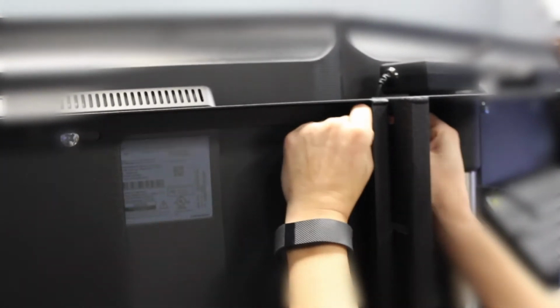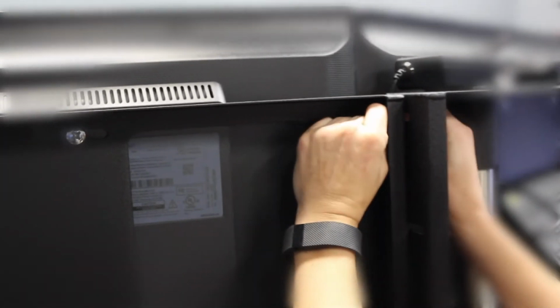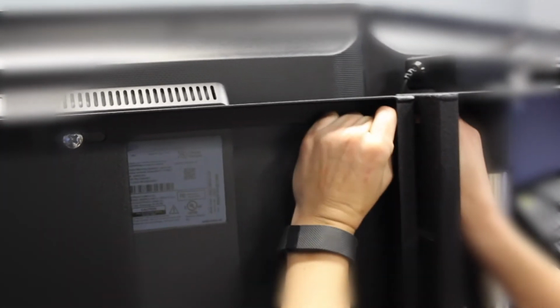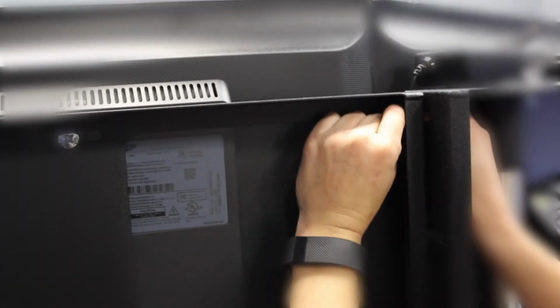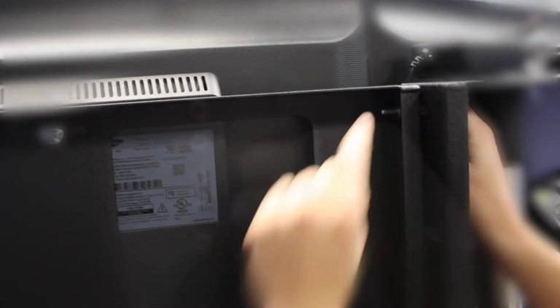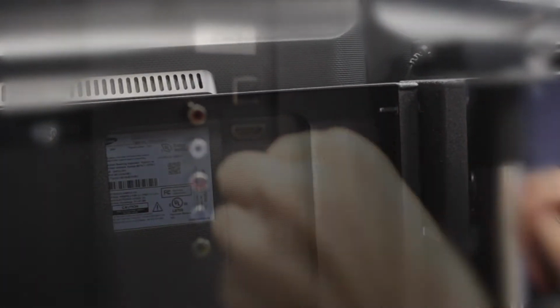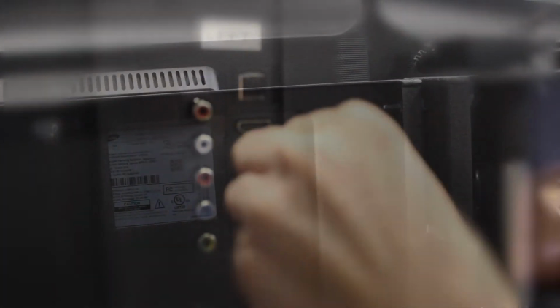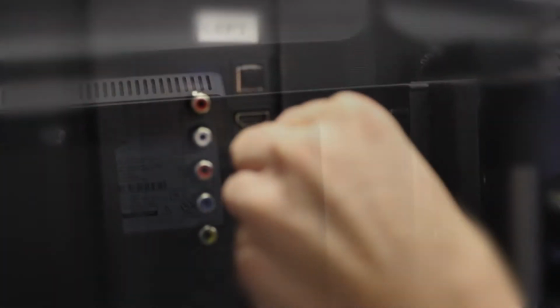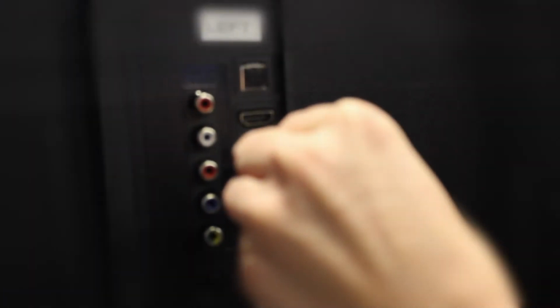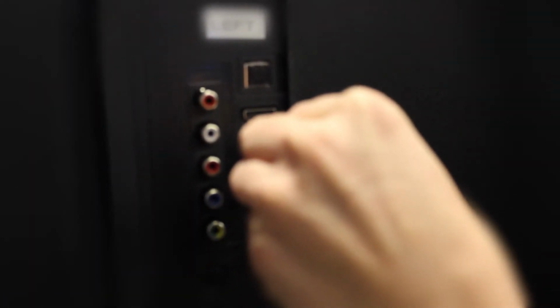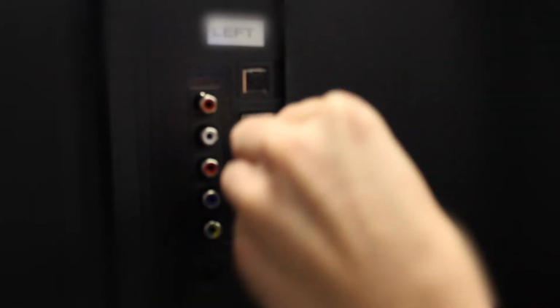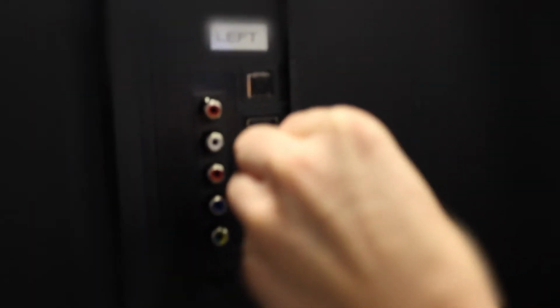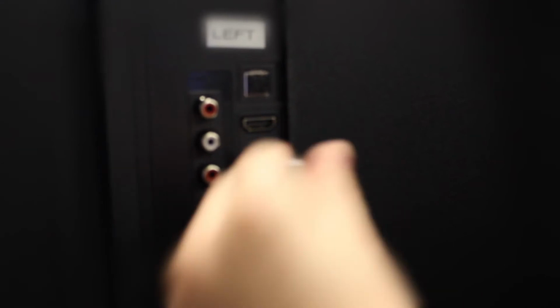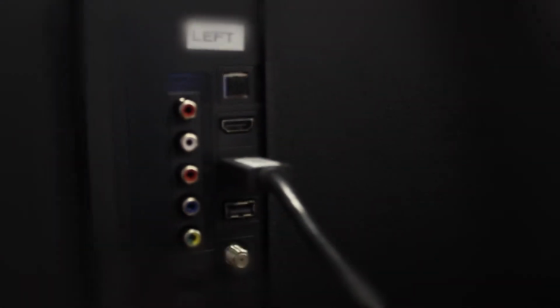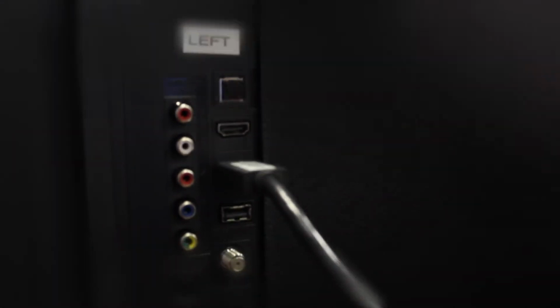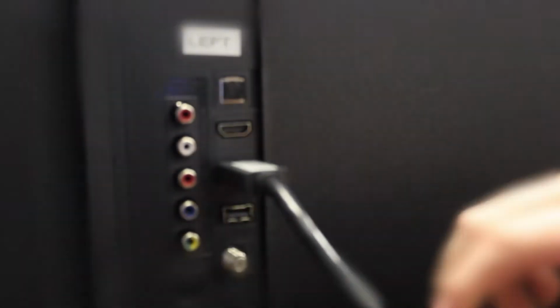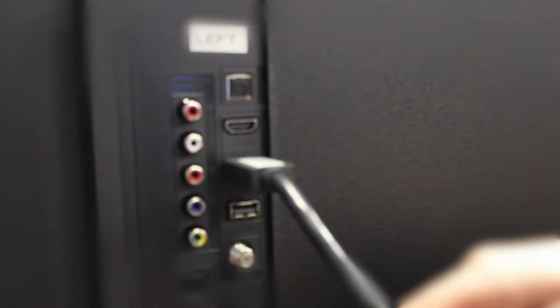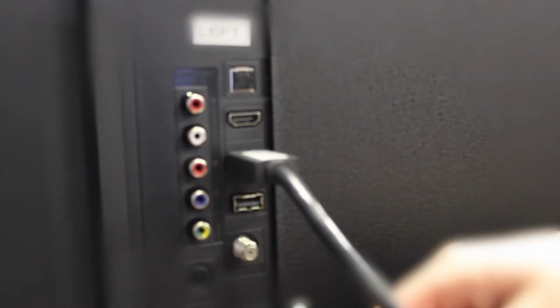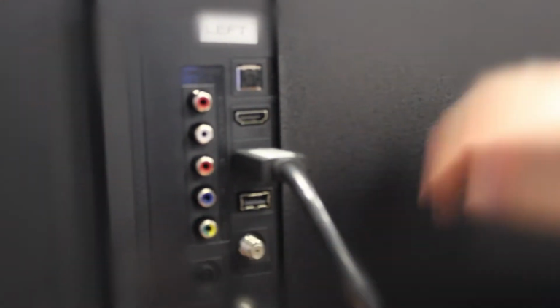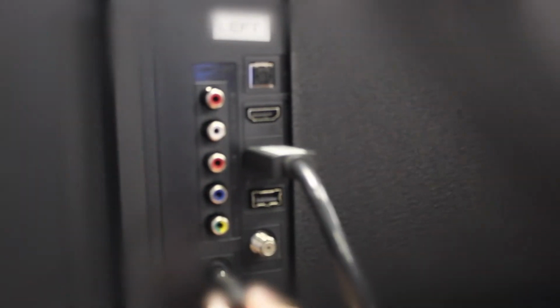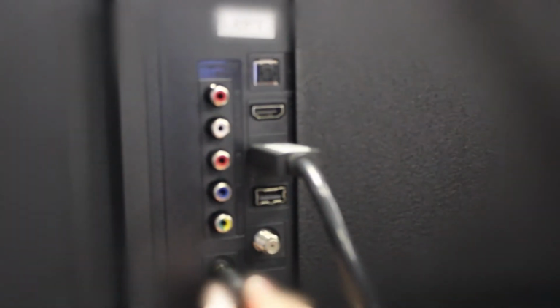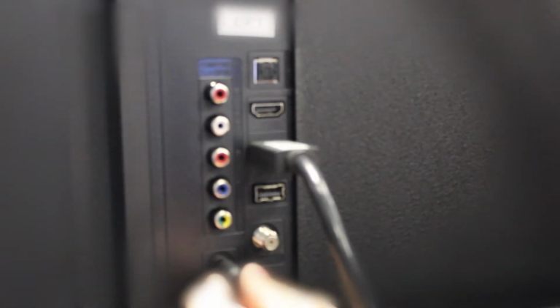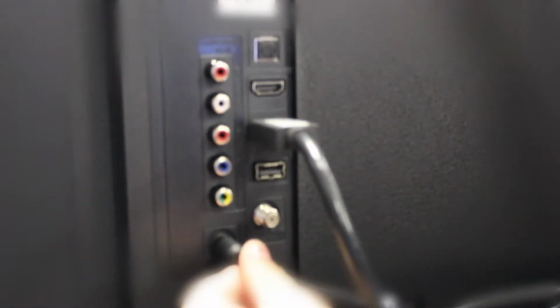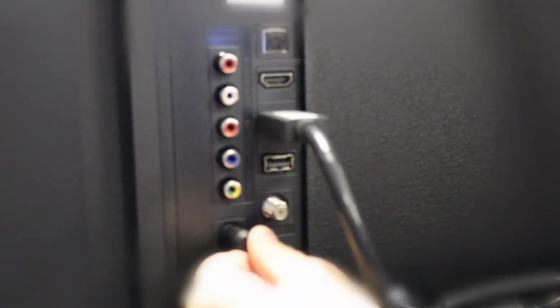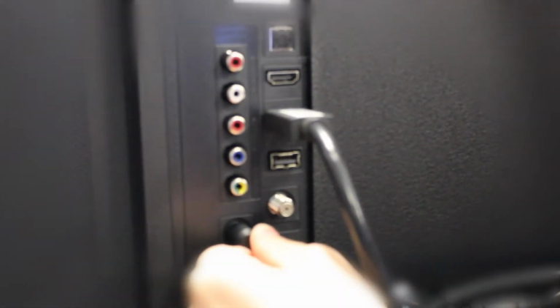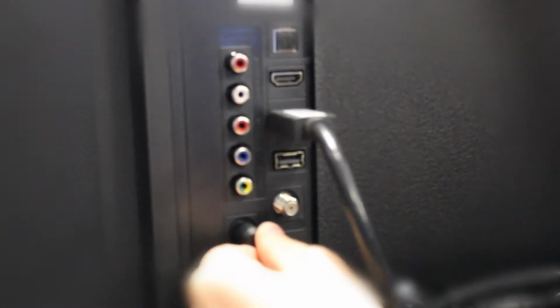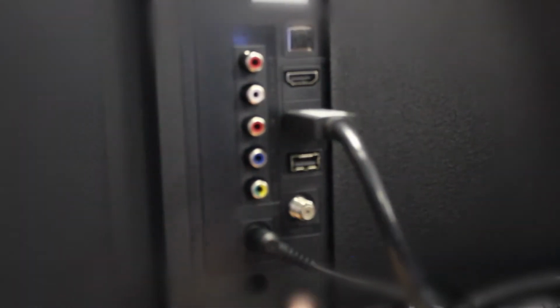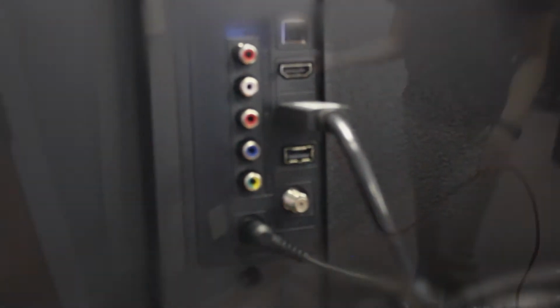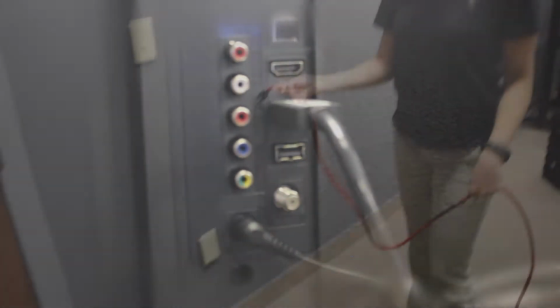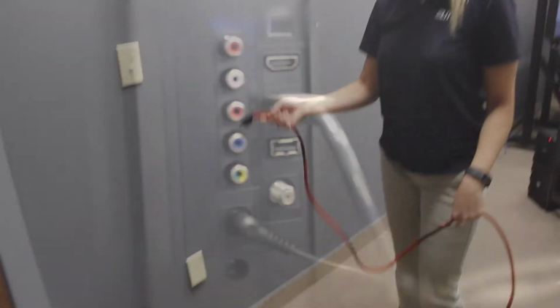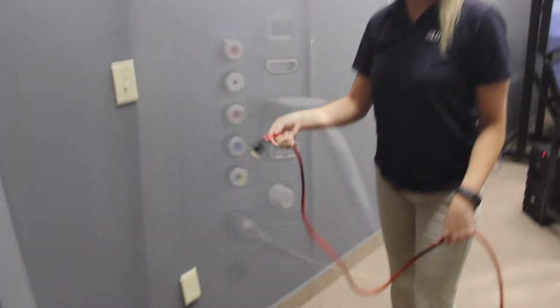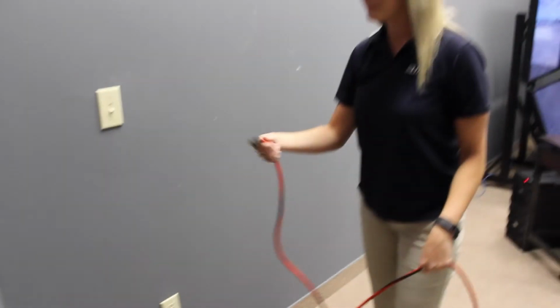Once all the hardware has been installed, please connect your HDMI connections to number 1 and also plug in the power.